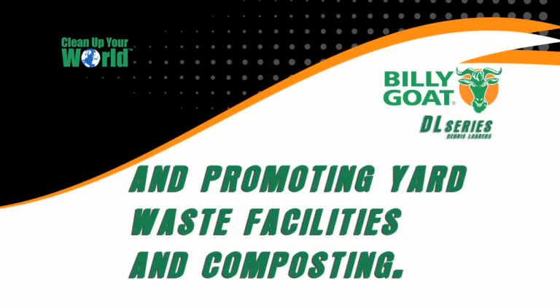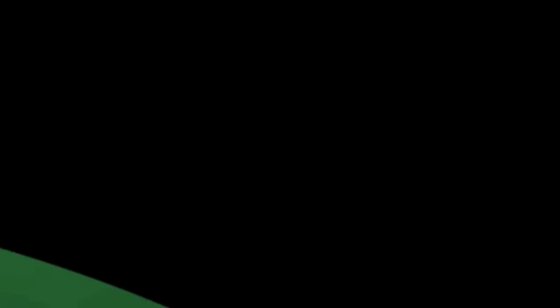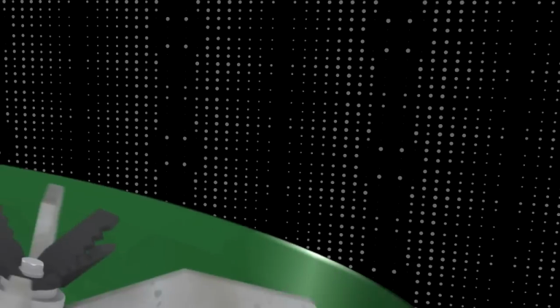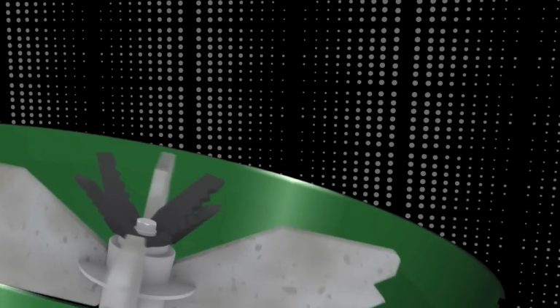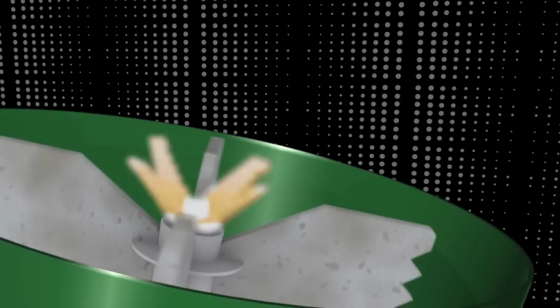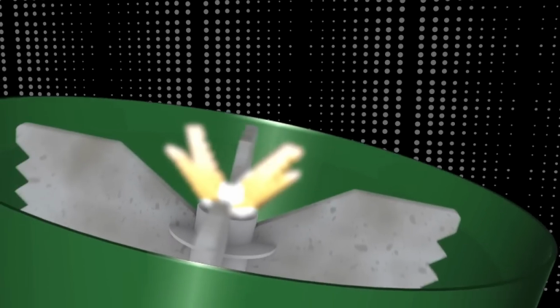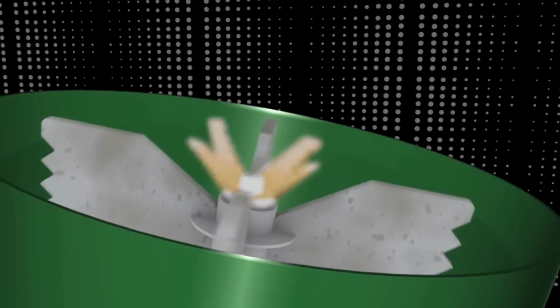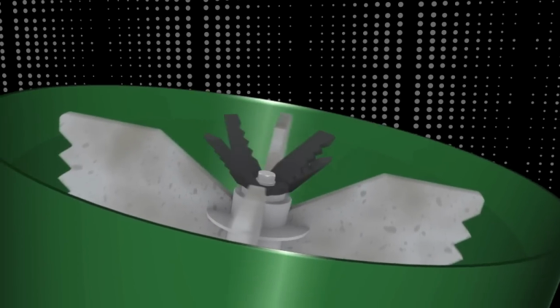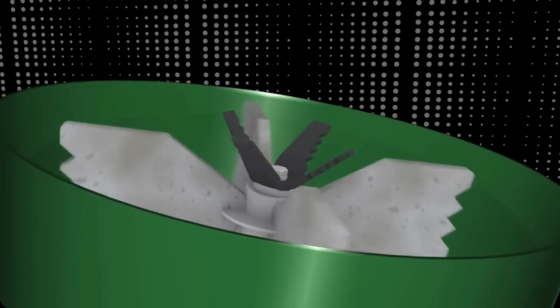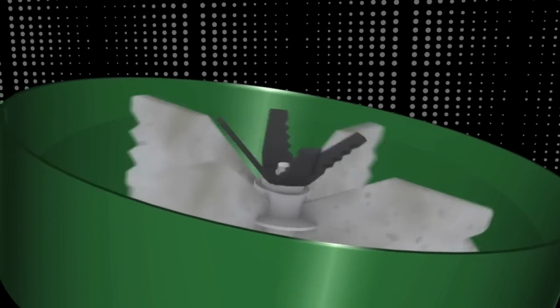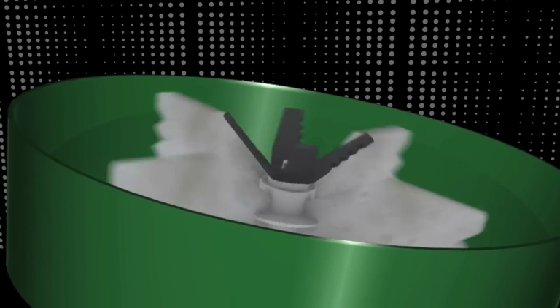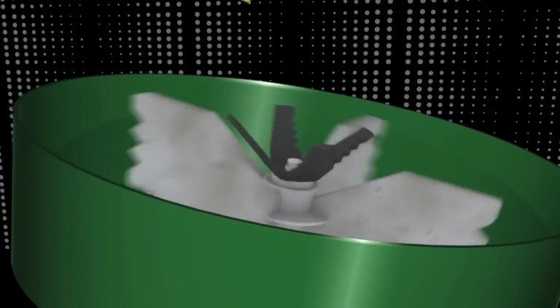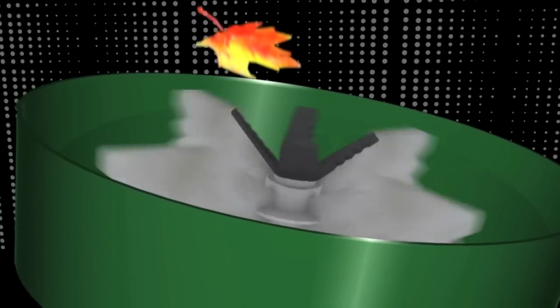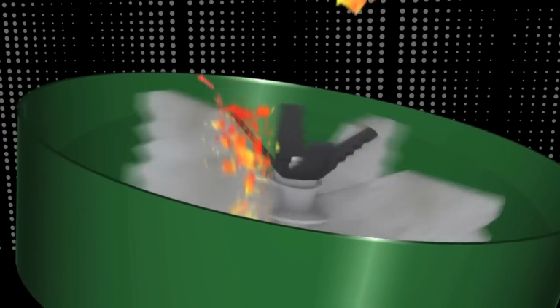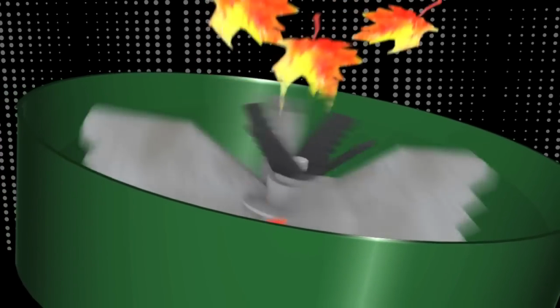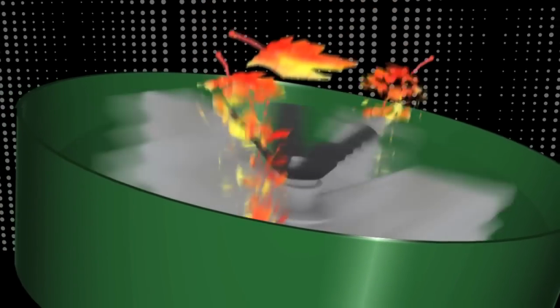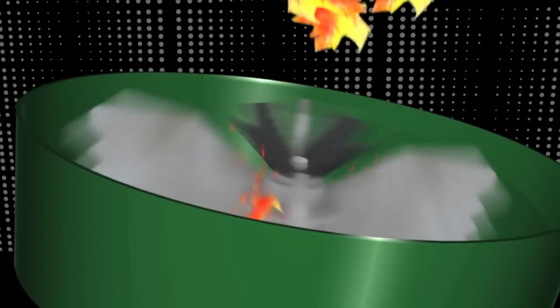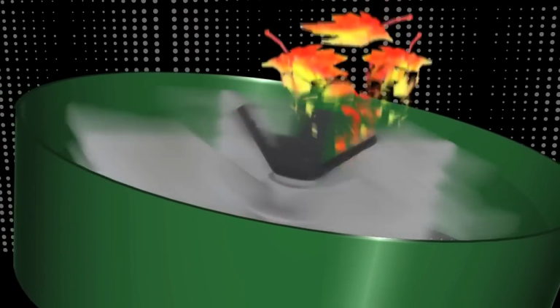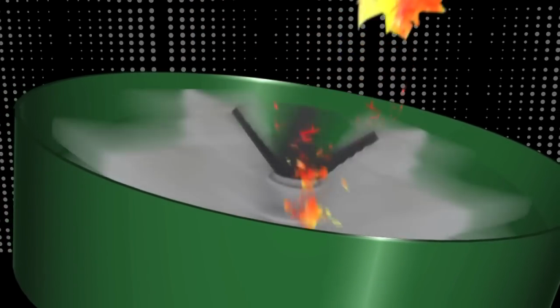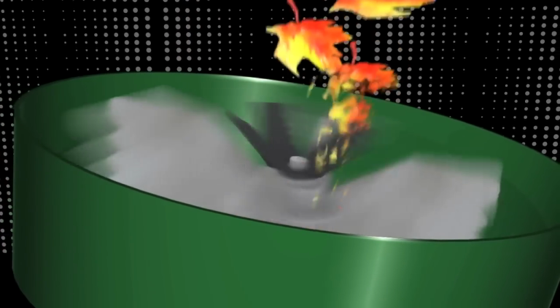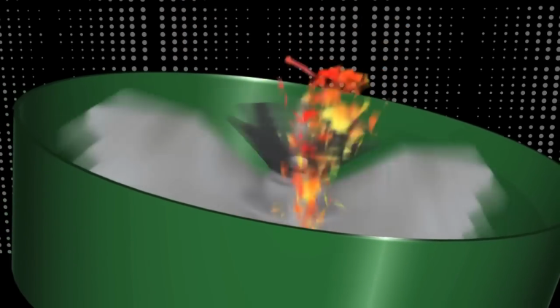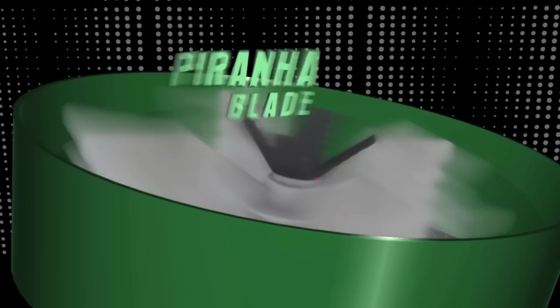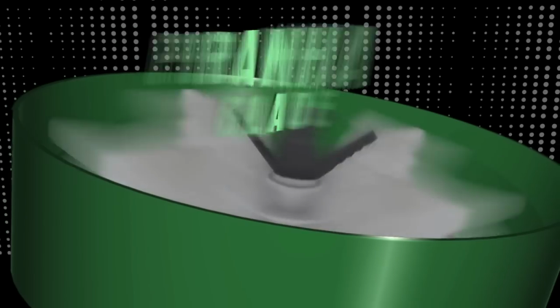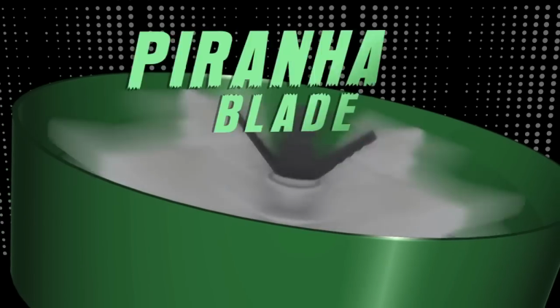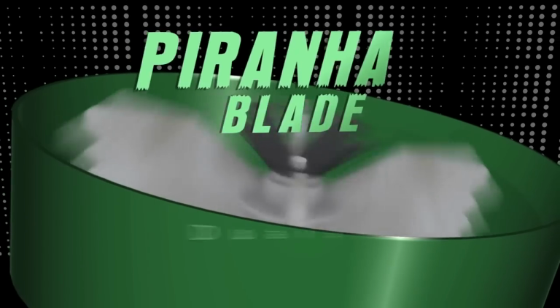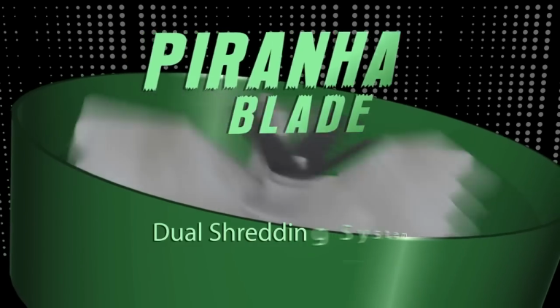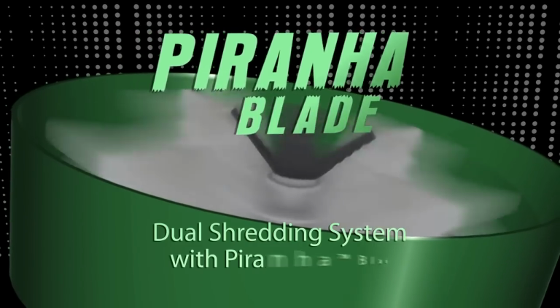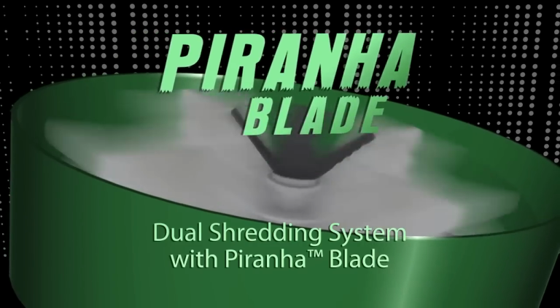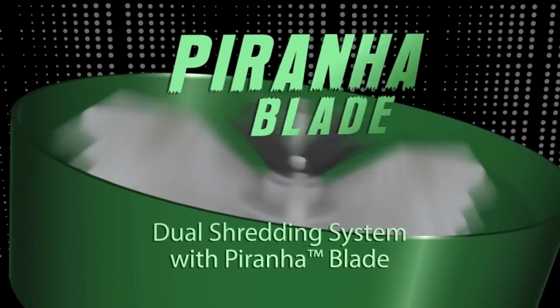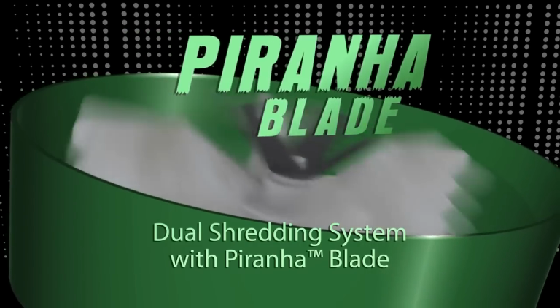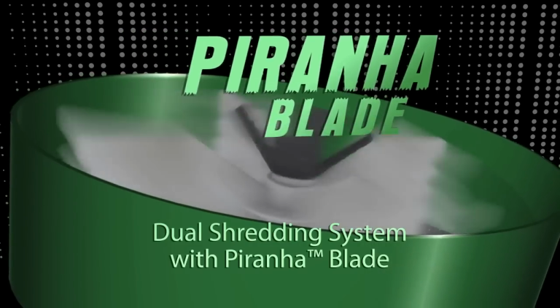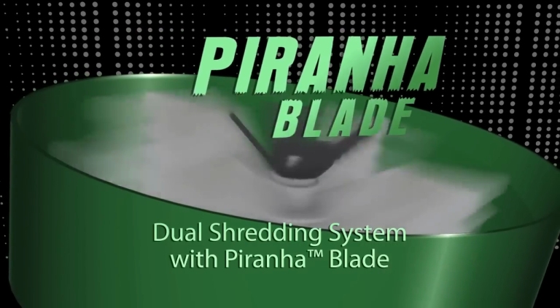As you consider this trend in your market, step up to the power of a Billy Goat loader with the Piranha Blade and shredding impeller to work for you.